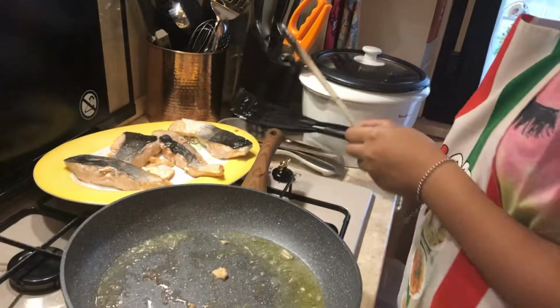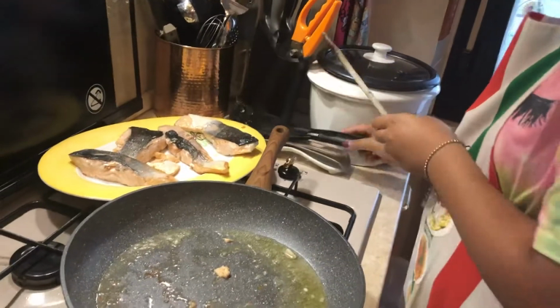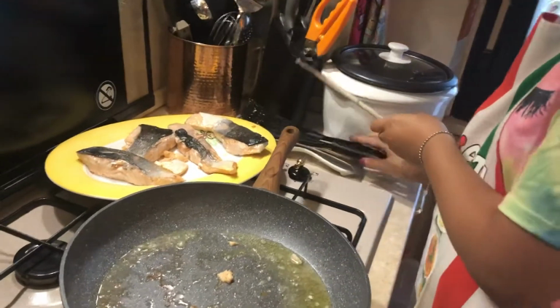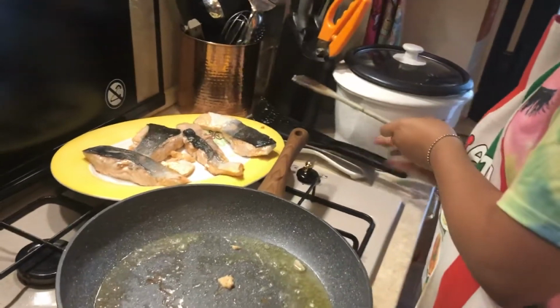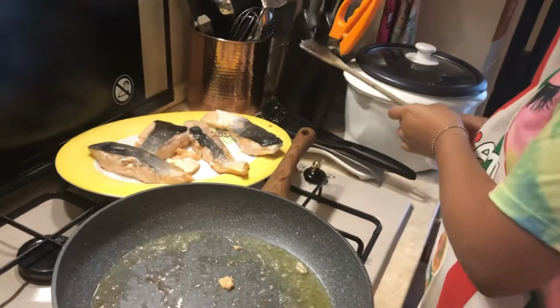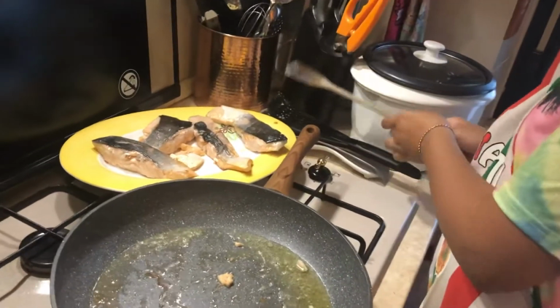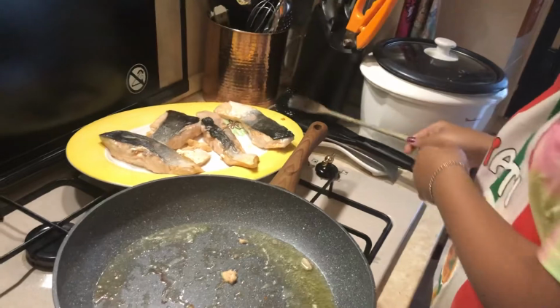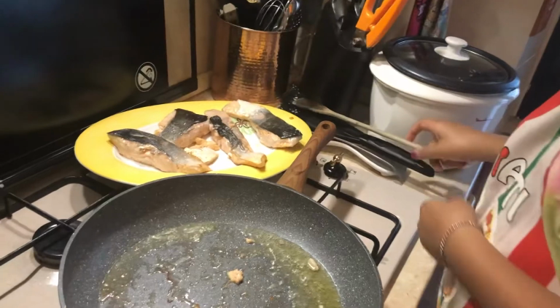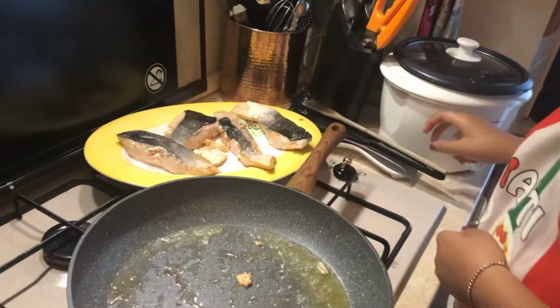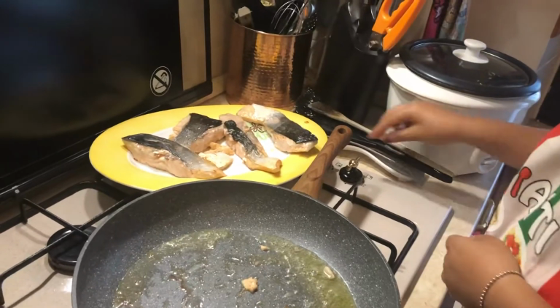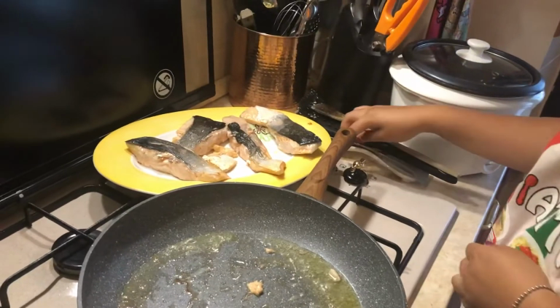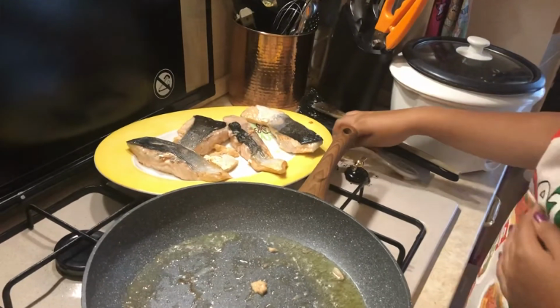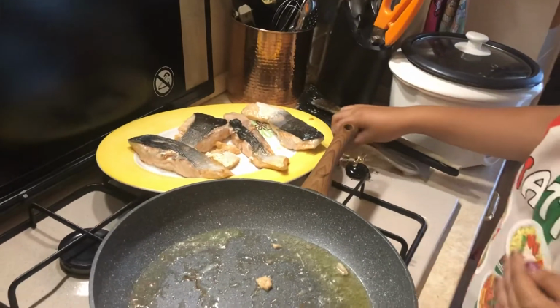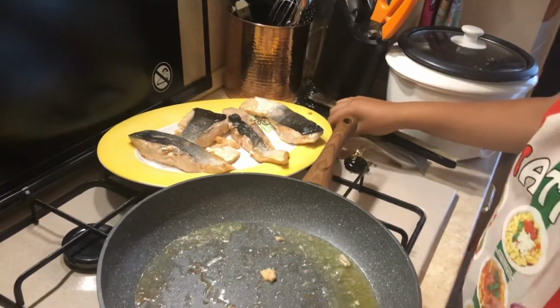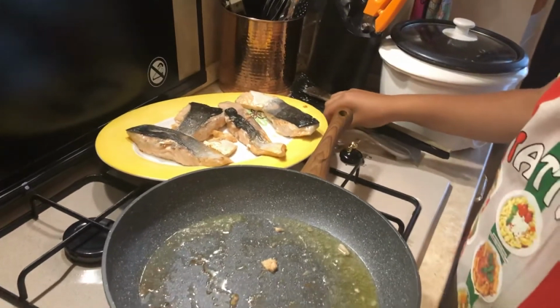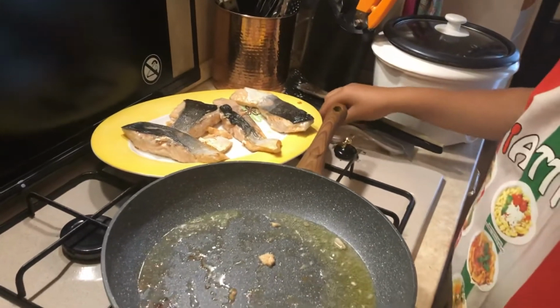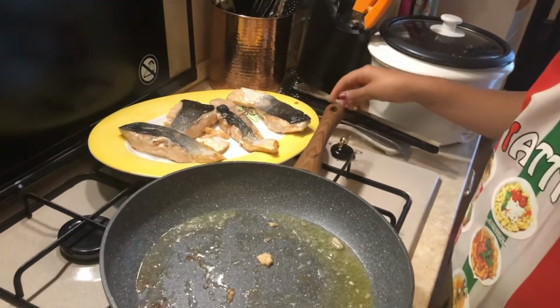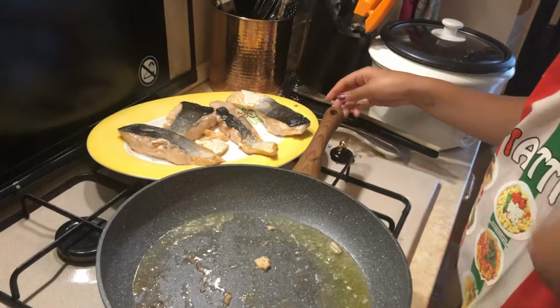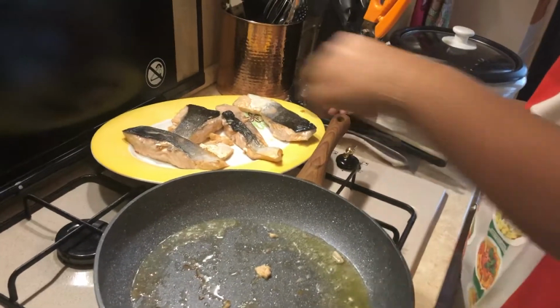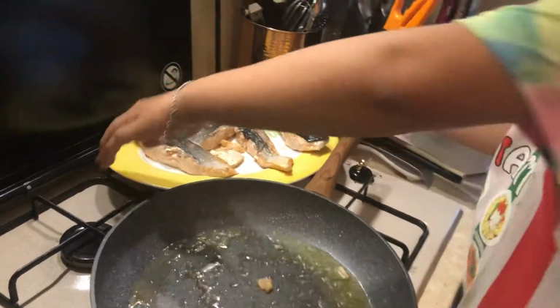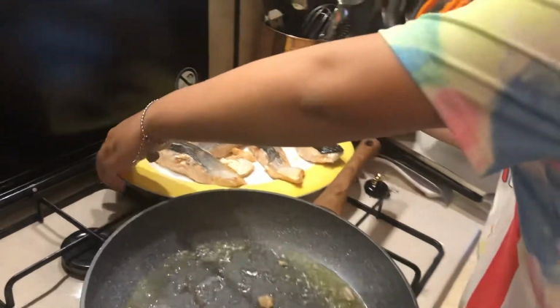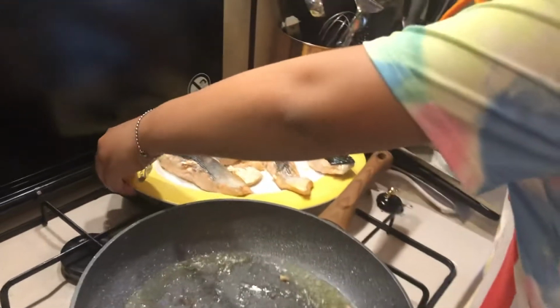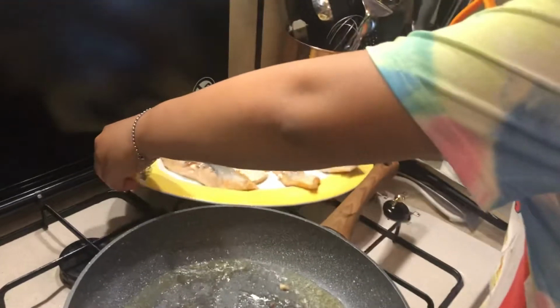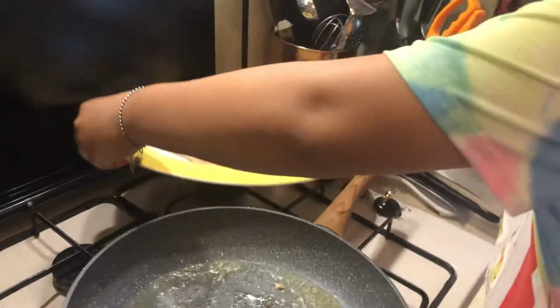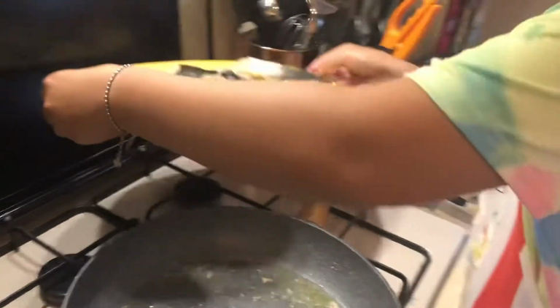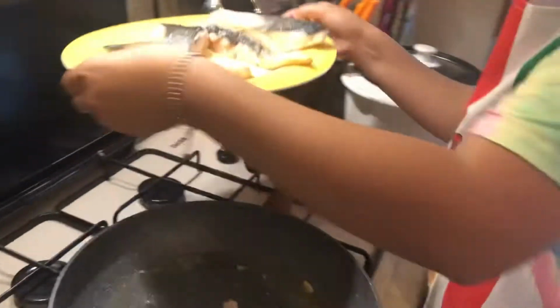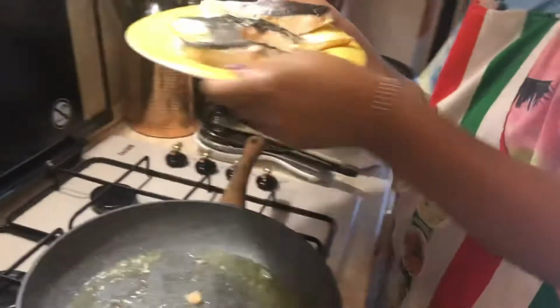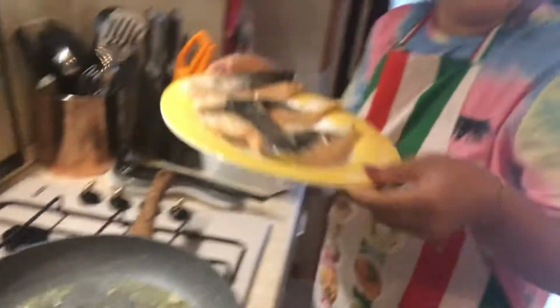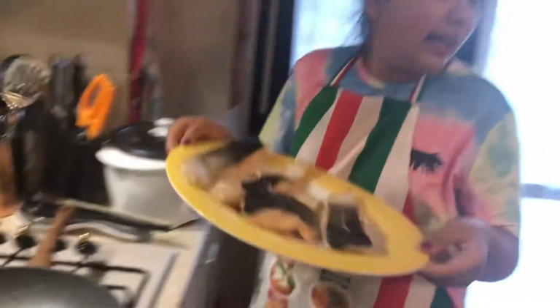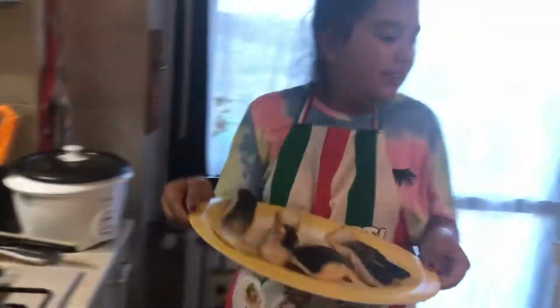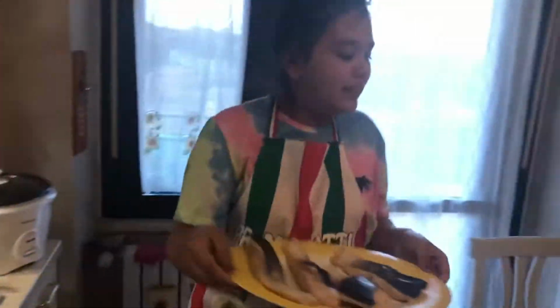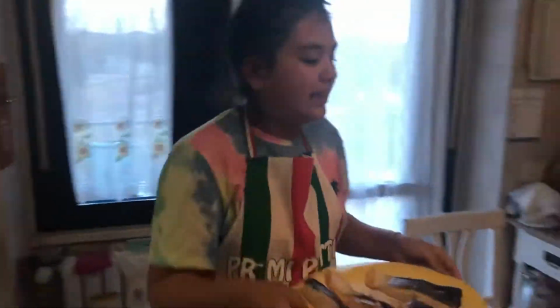Now, we can switch off the fire, and then you can serve.